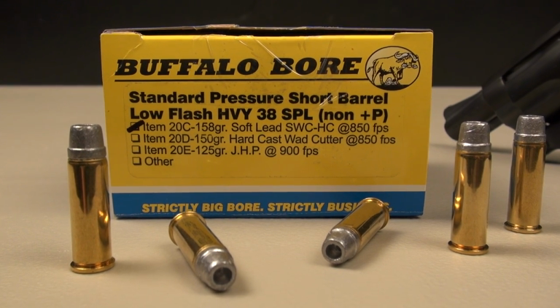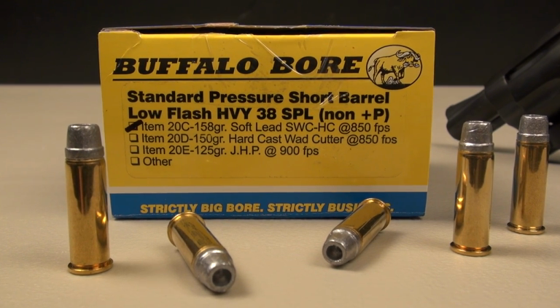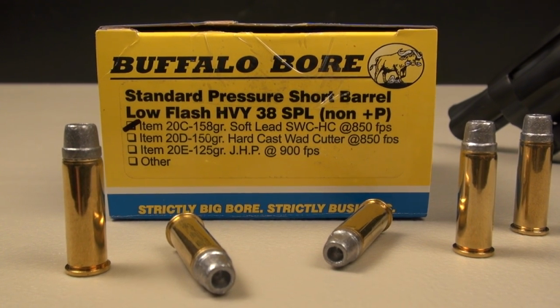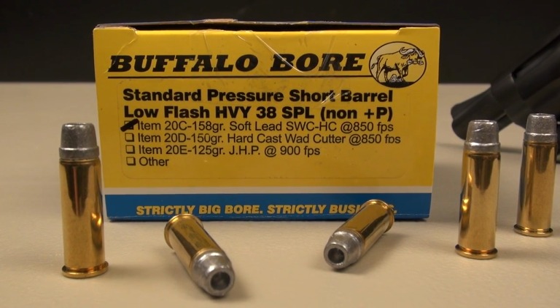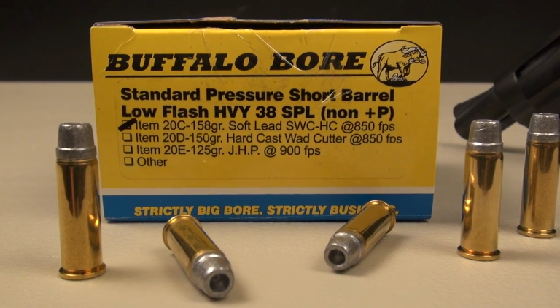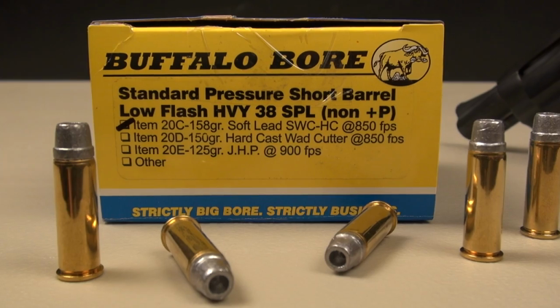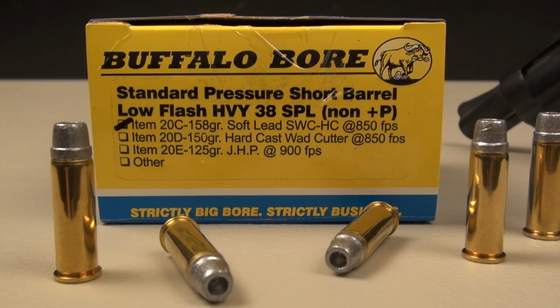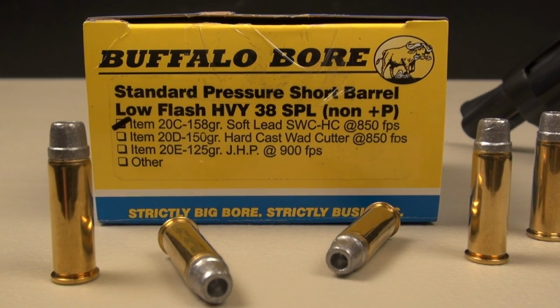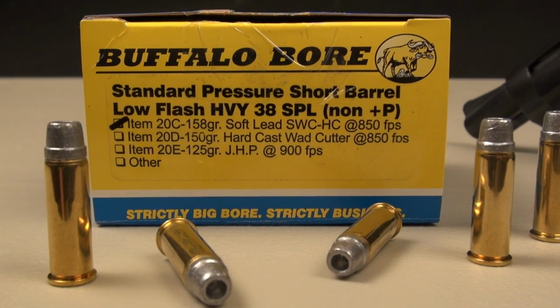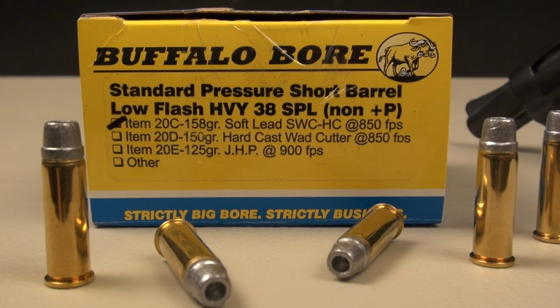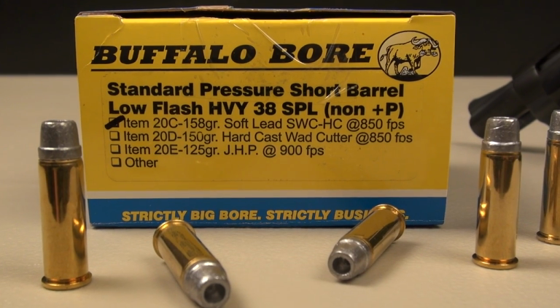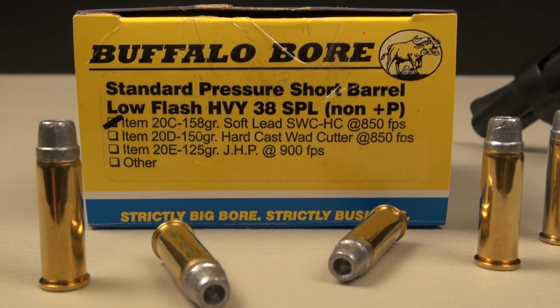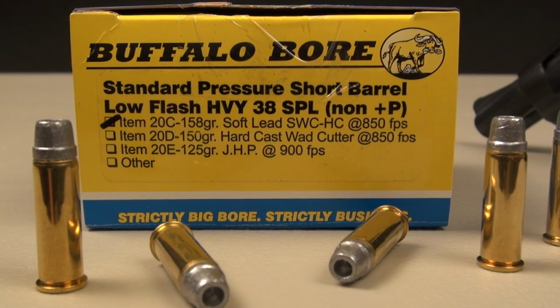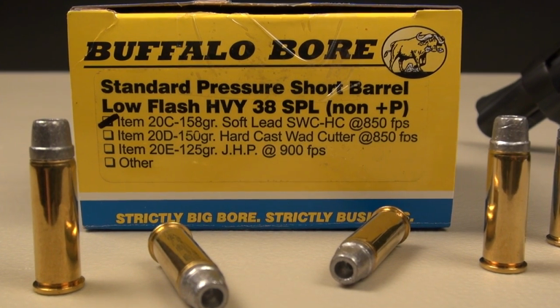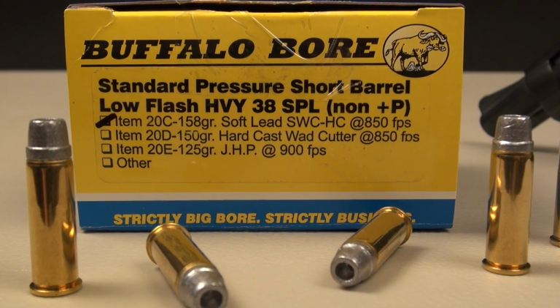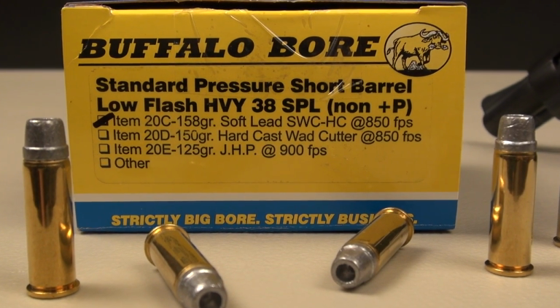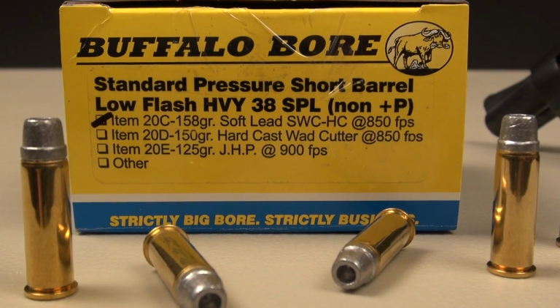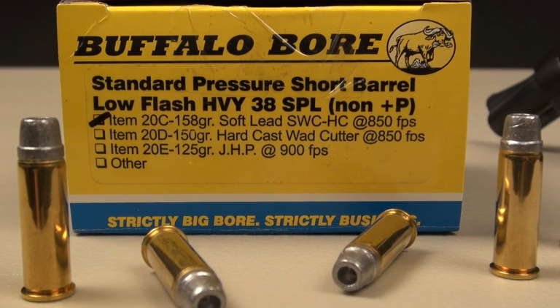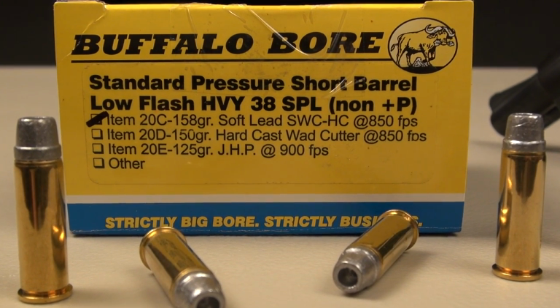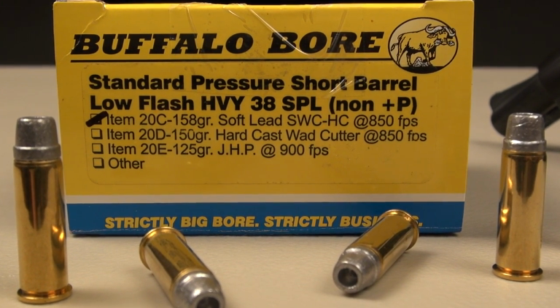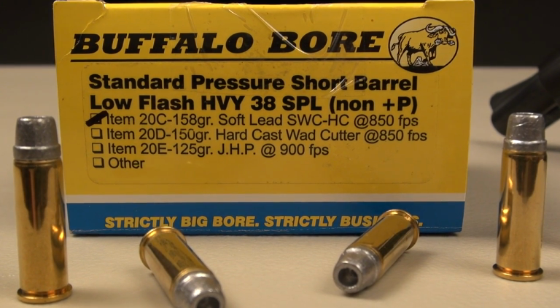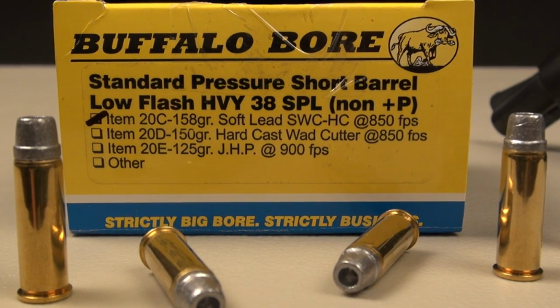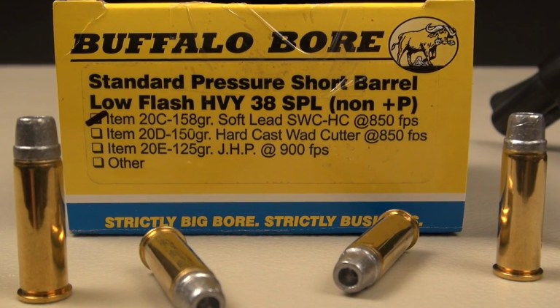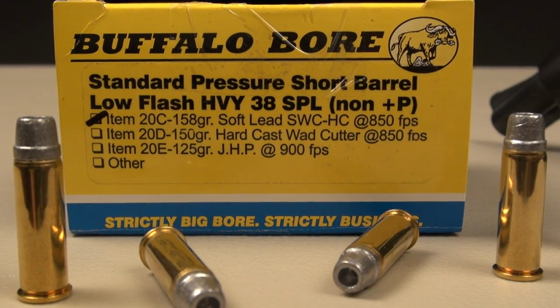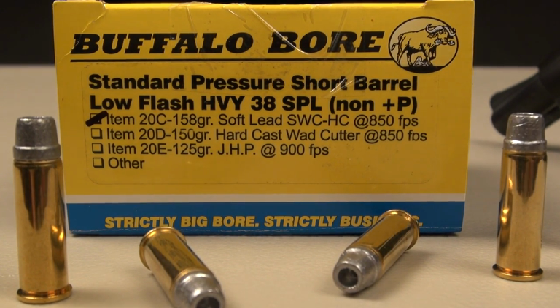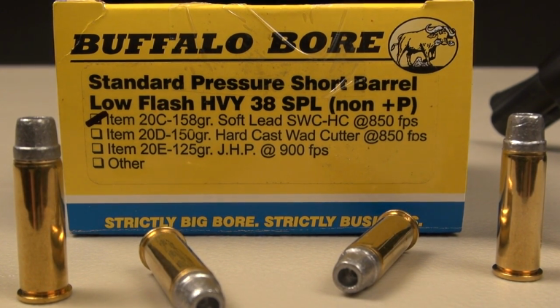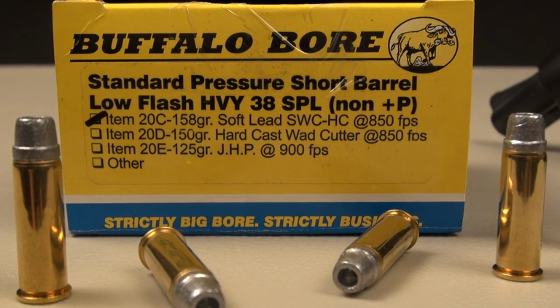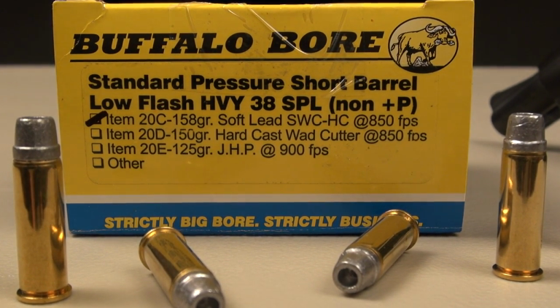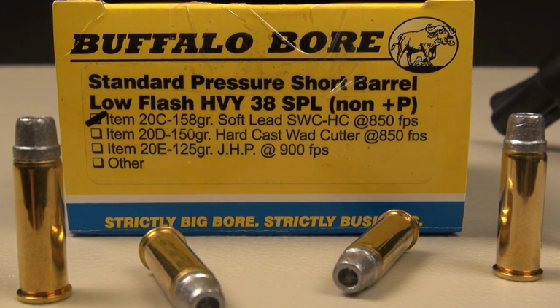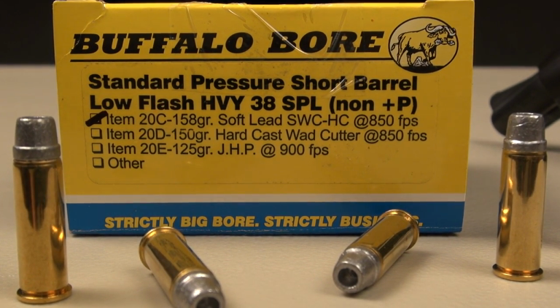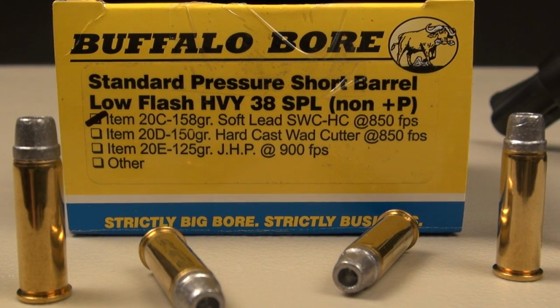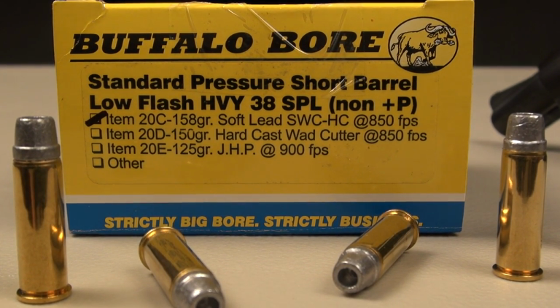This is 158 grain soft lead, semi-wadcutter, hollow cavity.